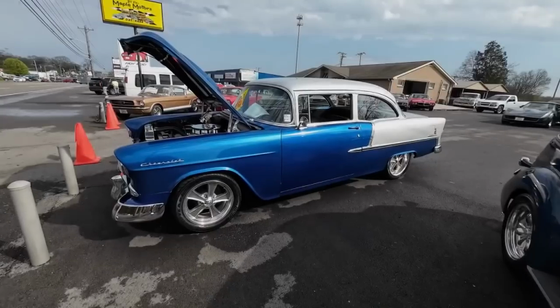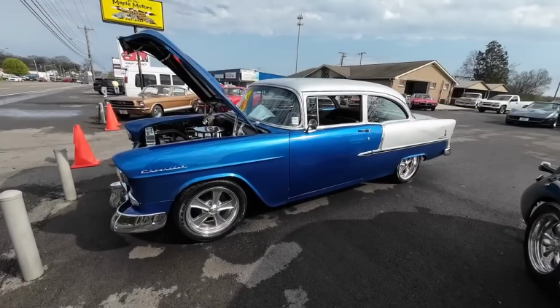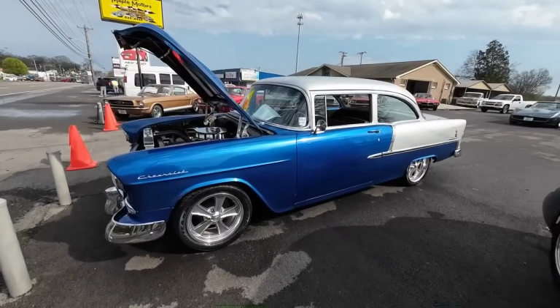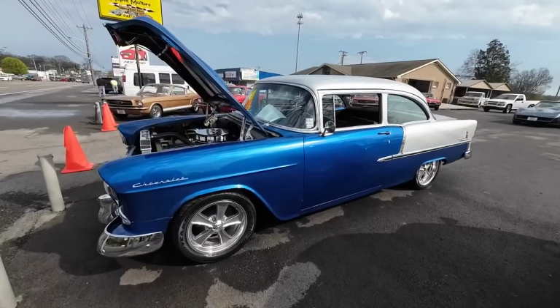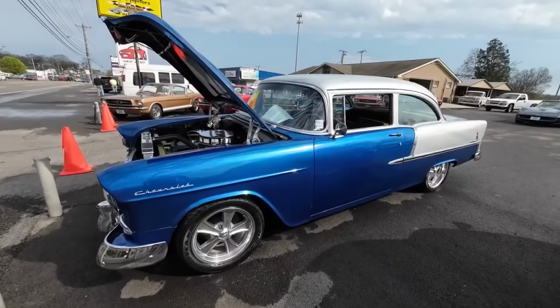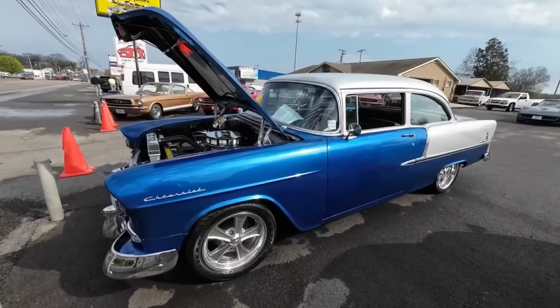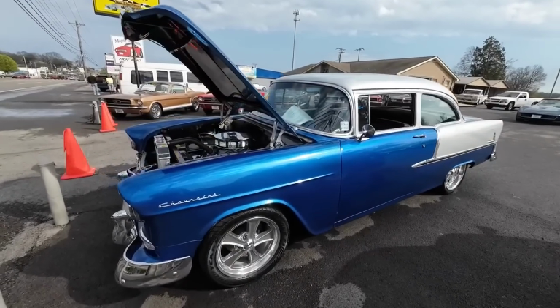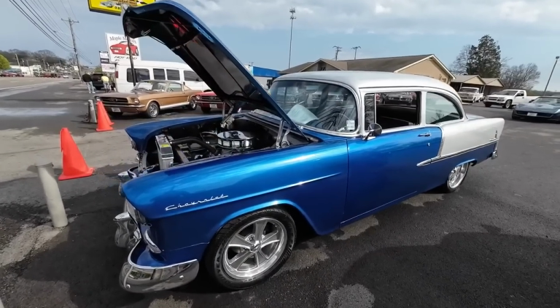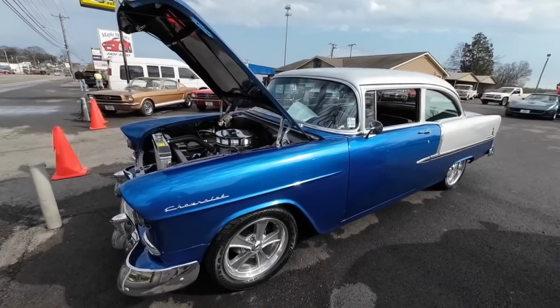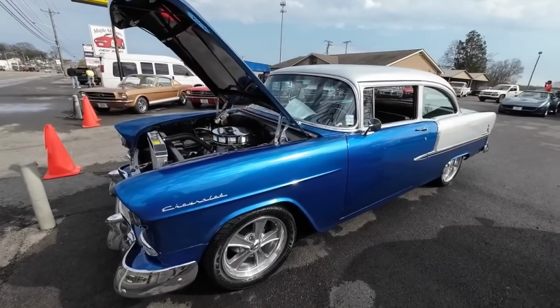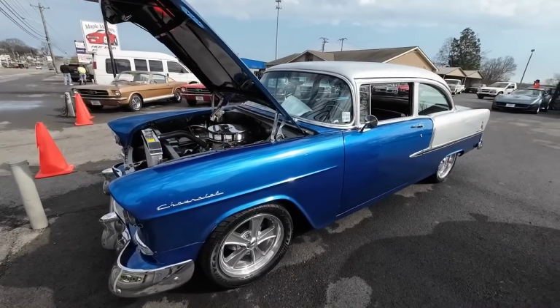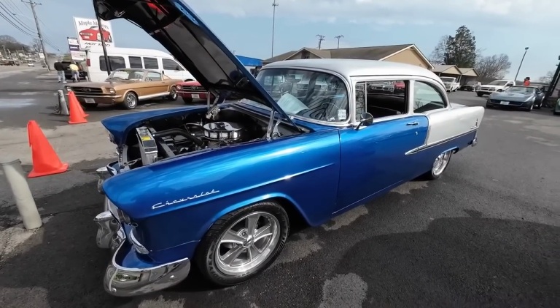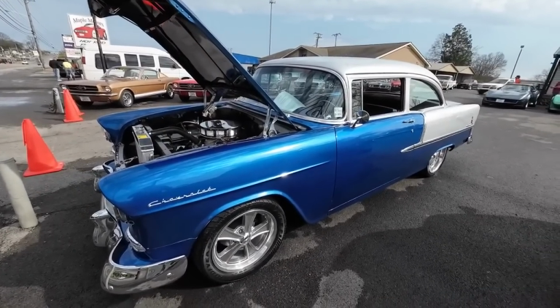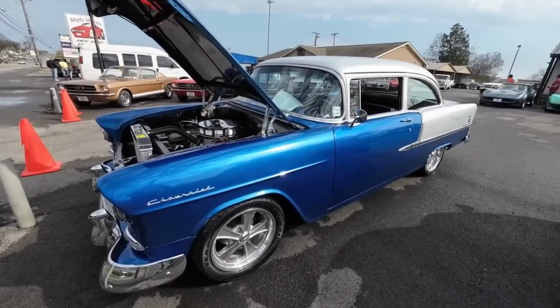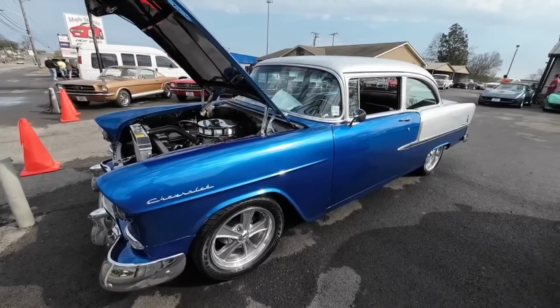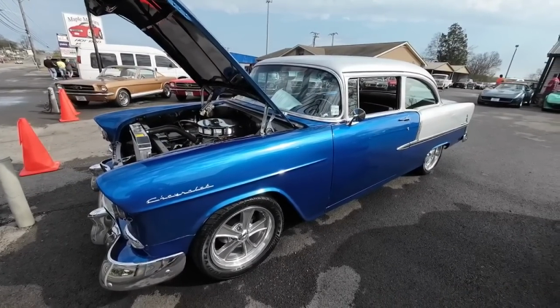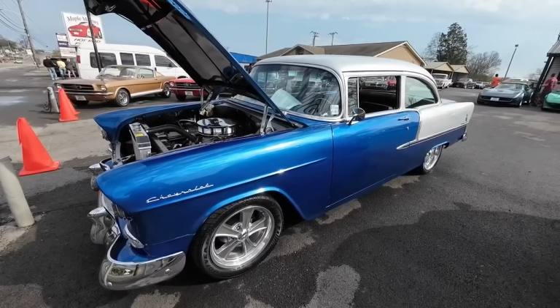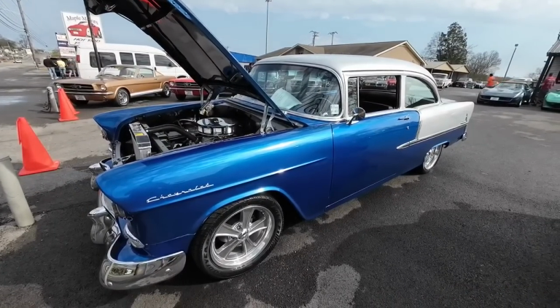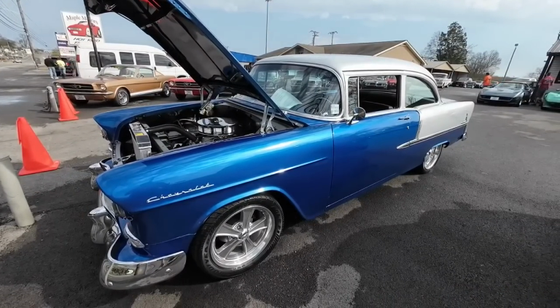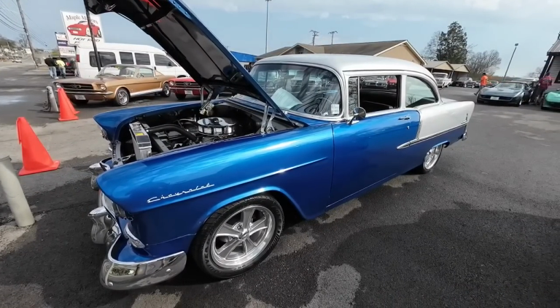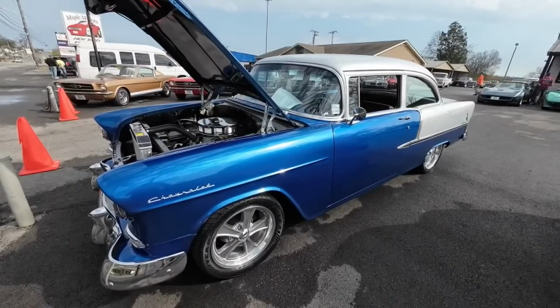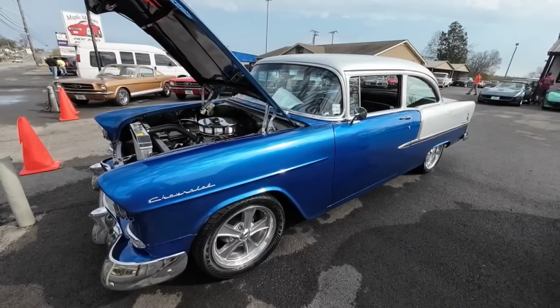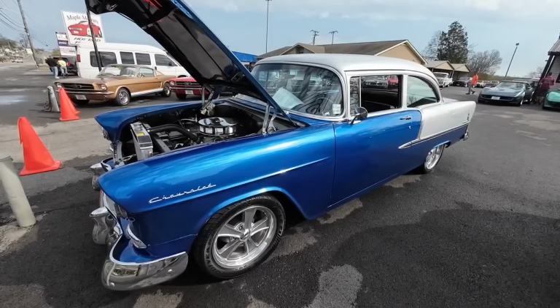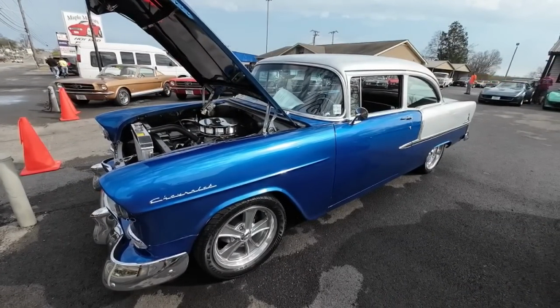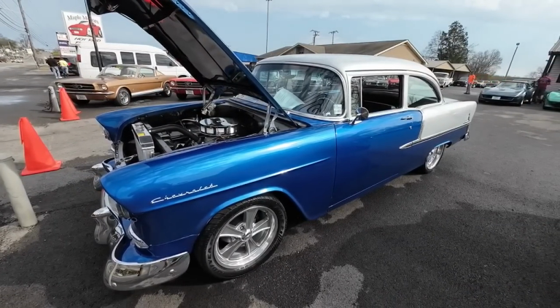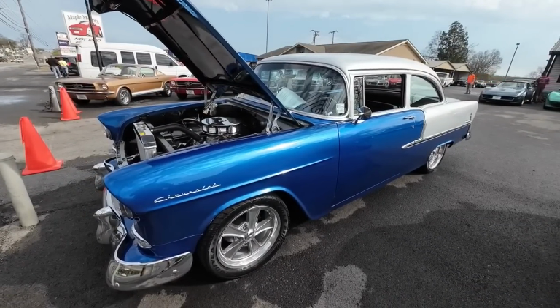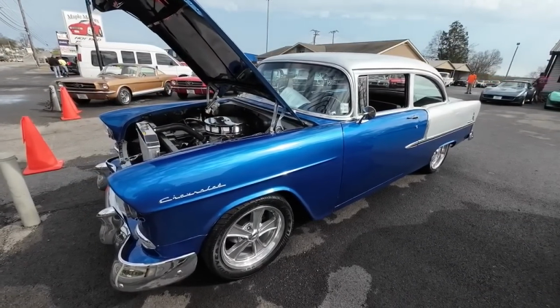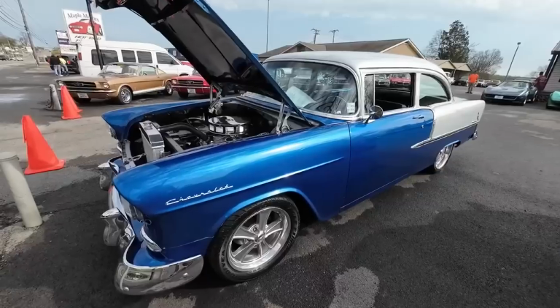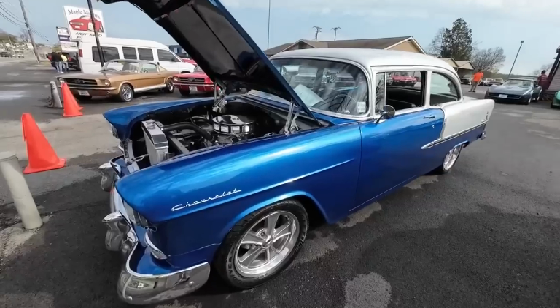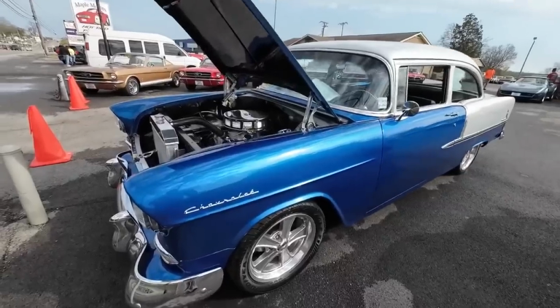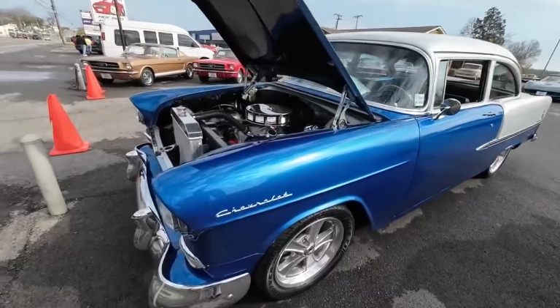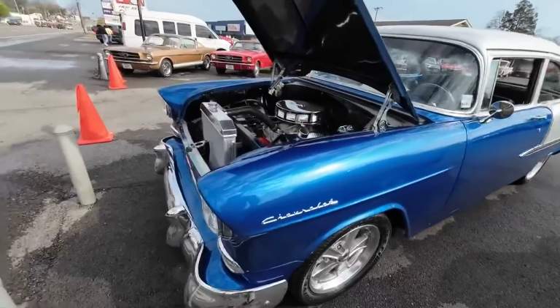Welcome back guys. Nick up here at Maple Motors in Hendersonville, Tennessee, and today's test drive is this 1955 Bel Air.